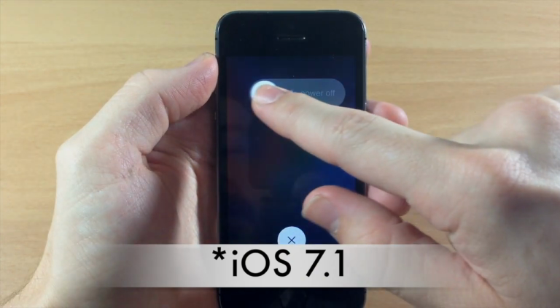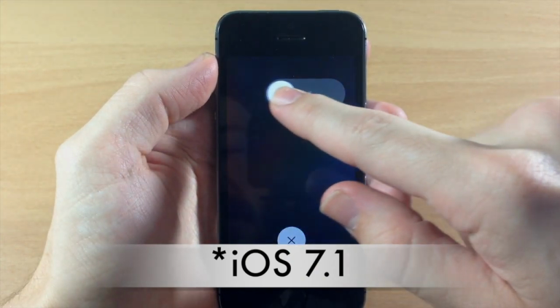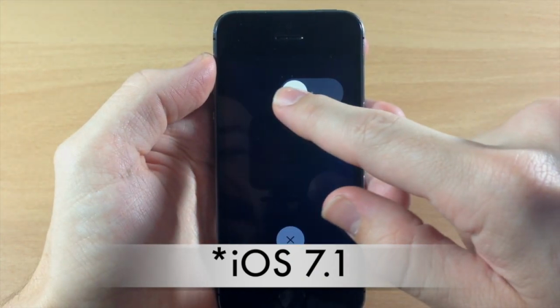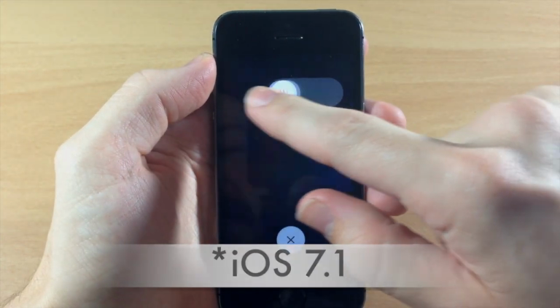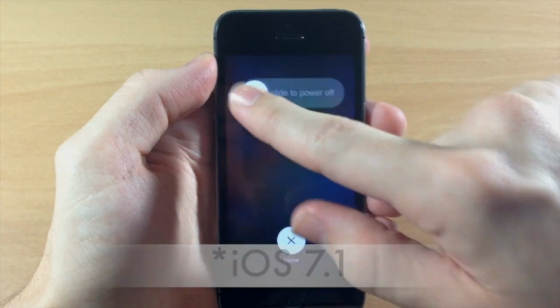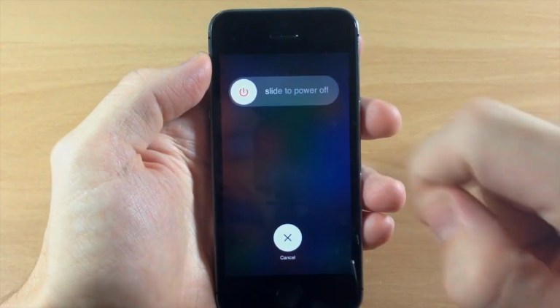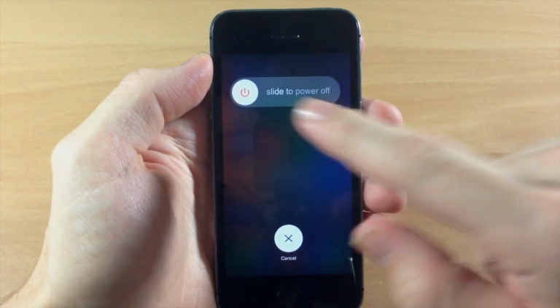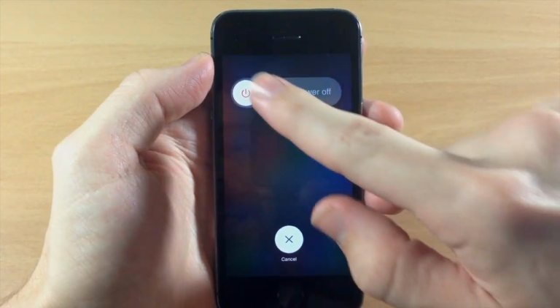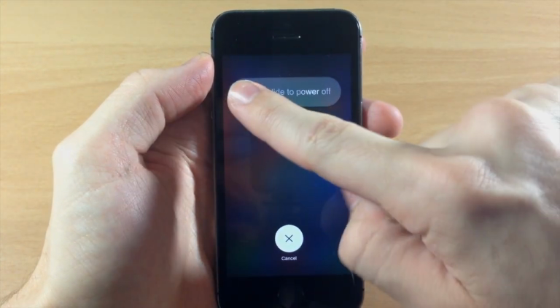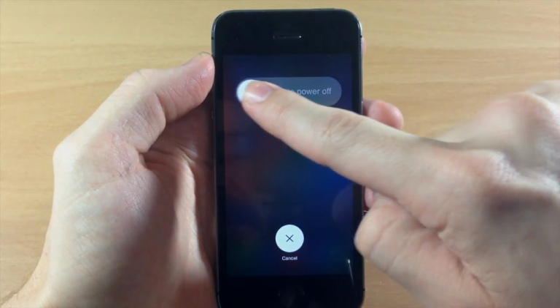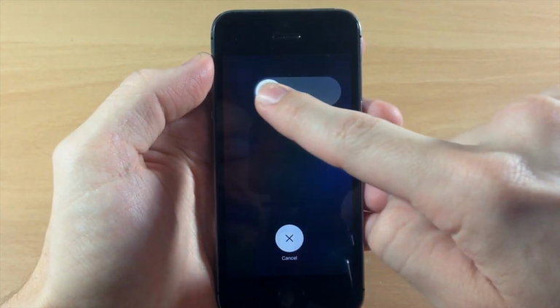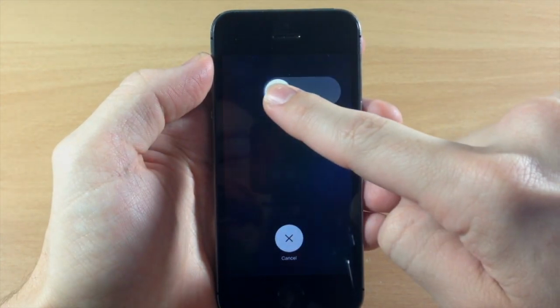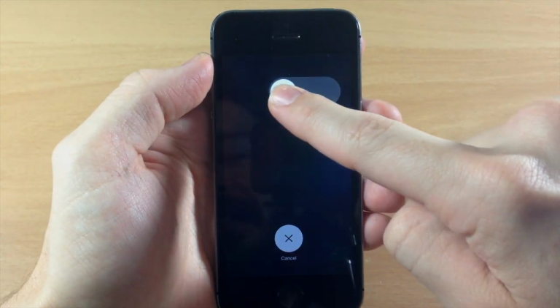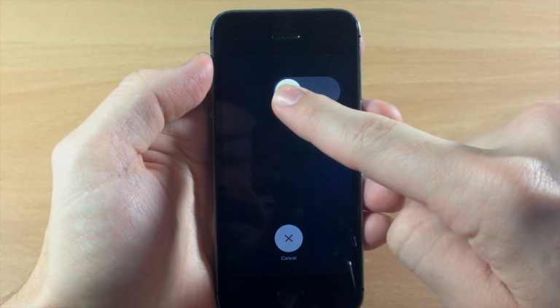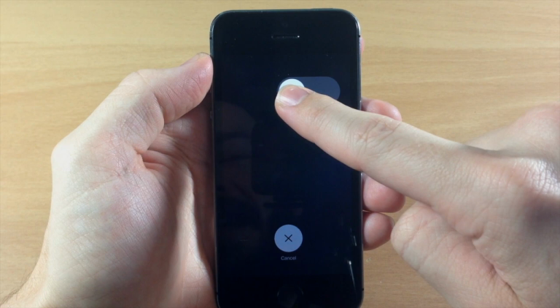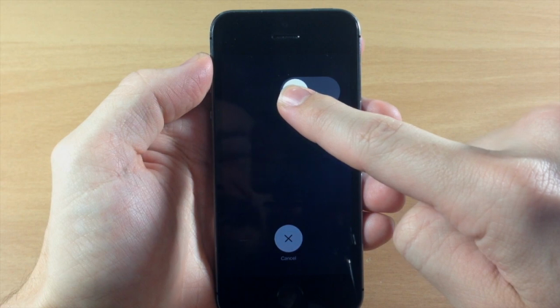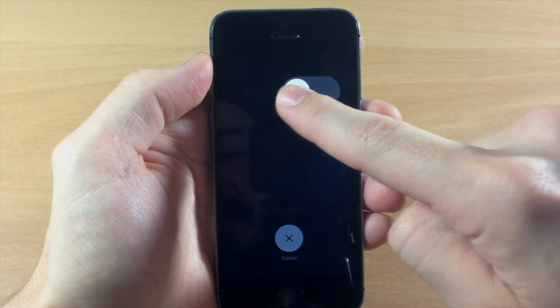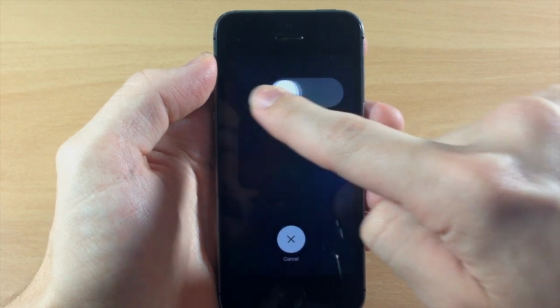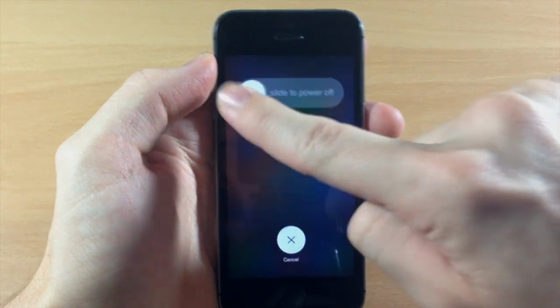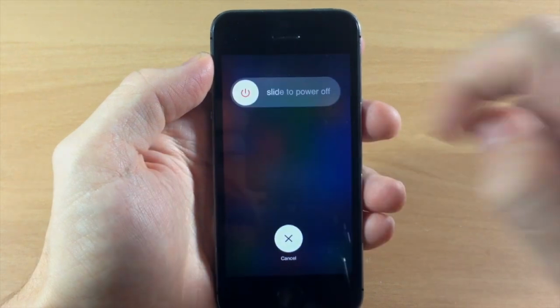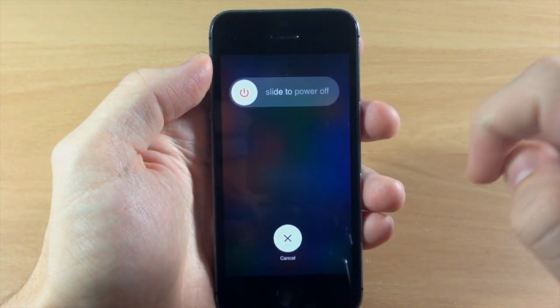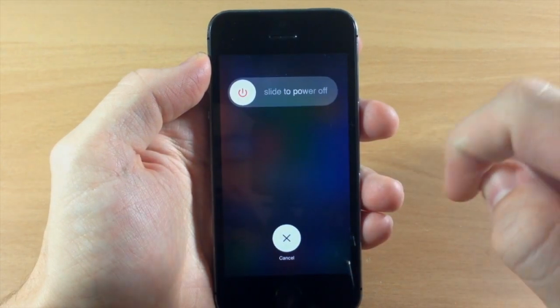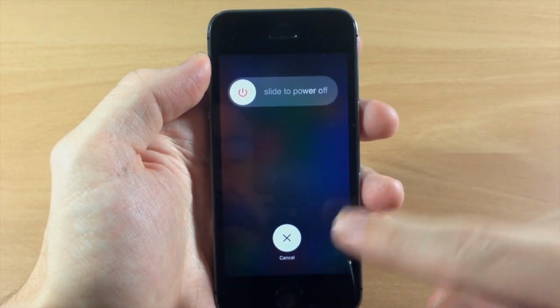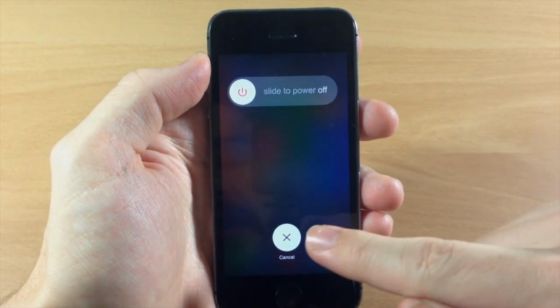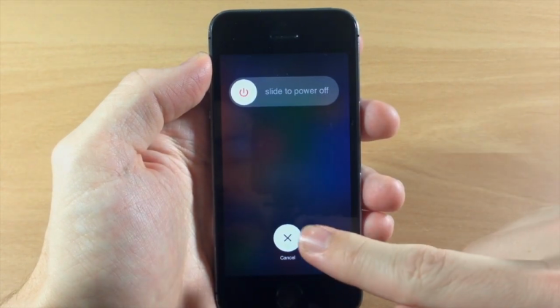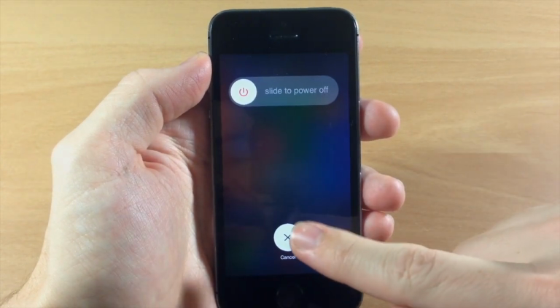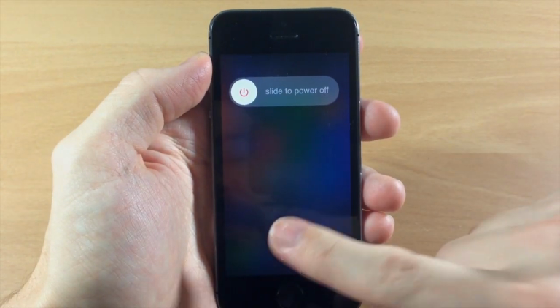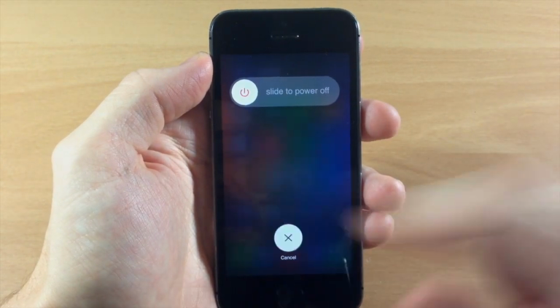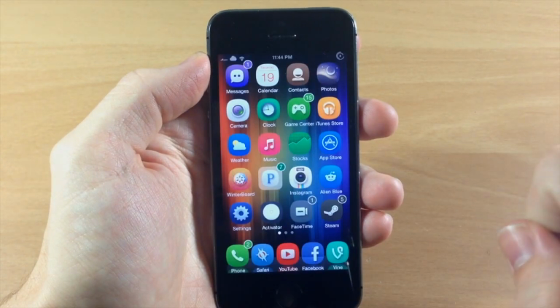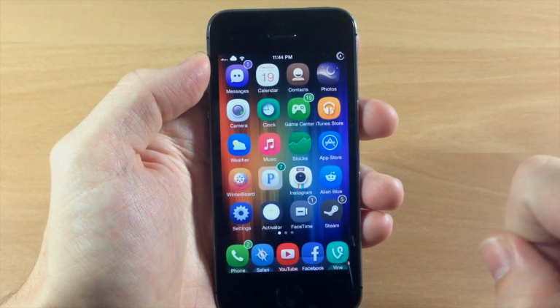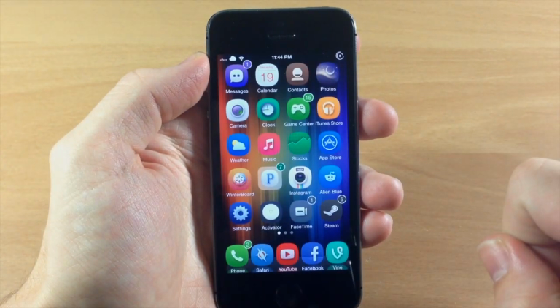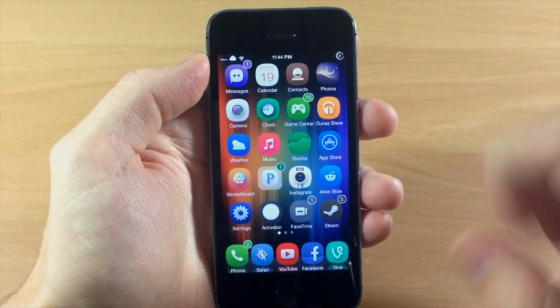You can just slide the power off just like that and it's going to give that nice little fade animation. As you slide, you can also just tap cancel right here.